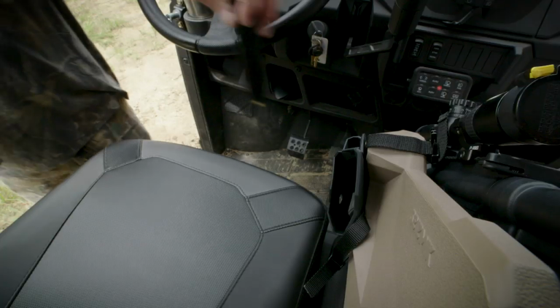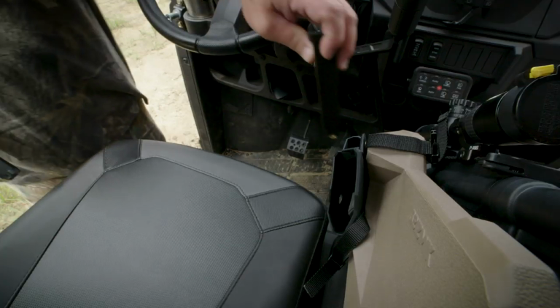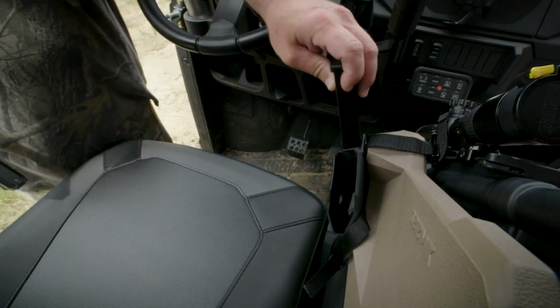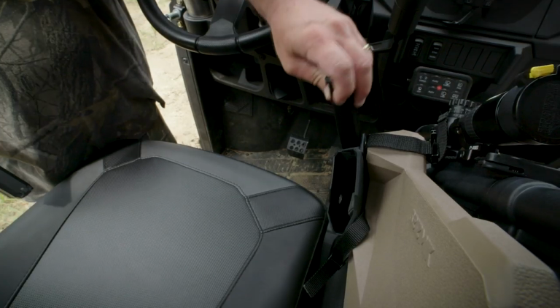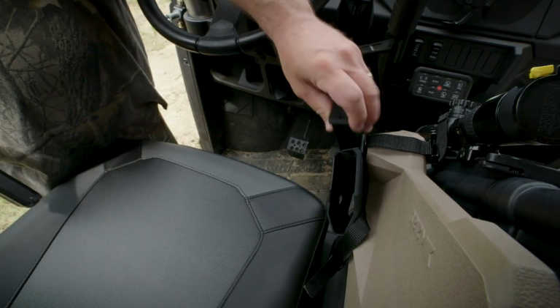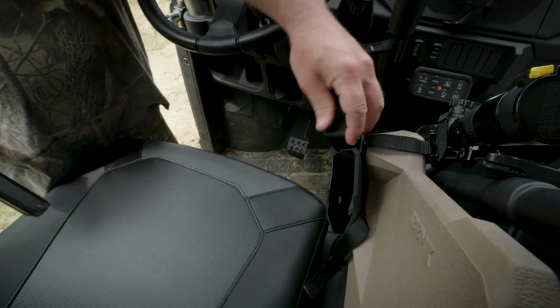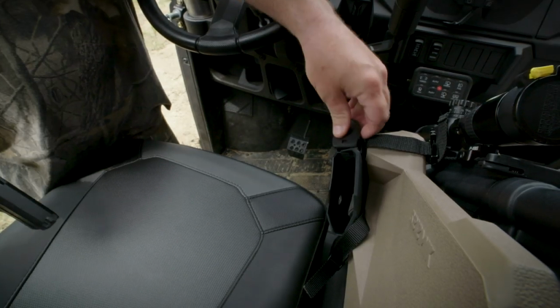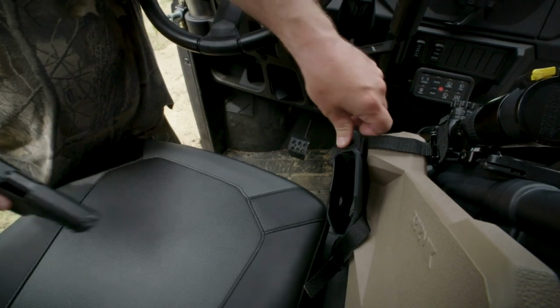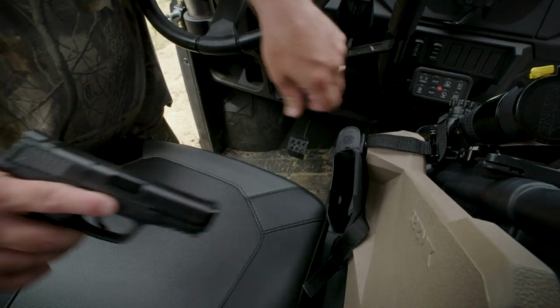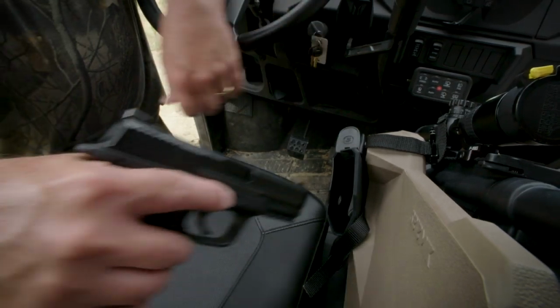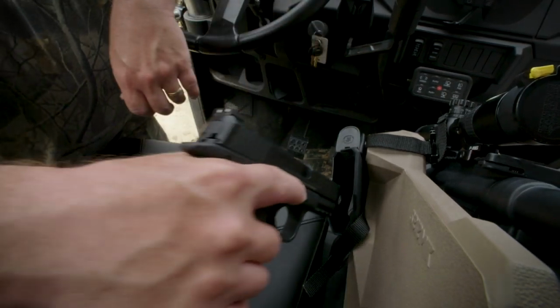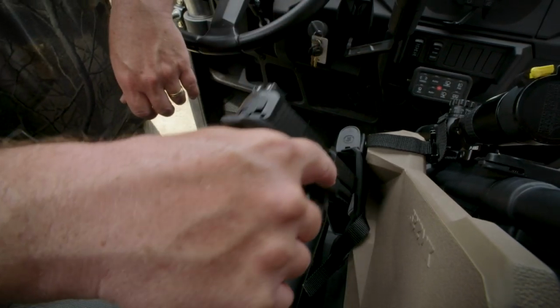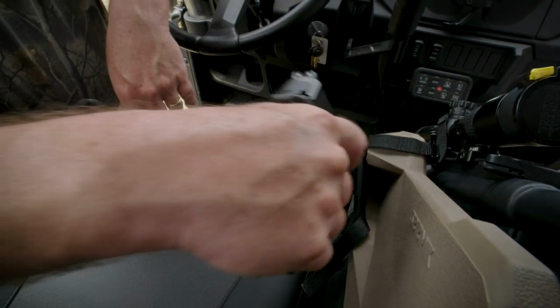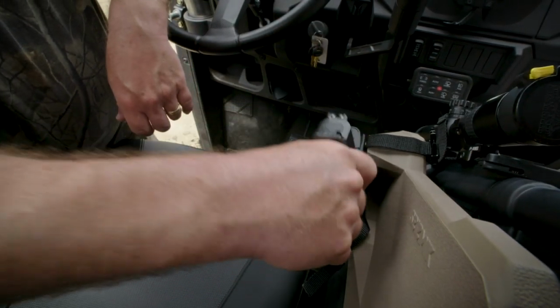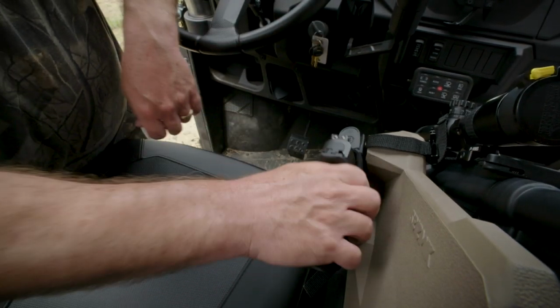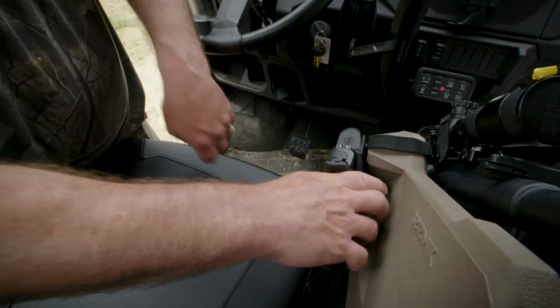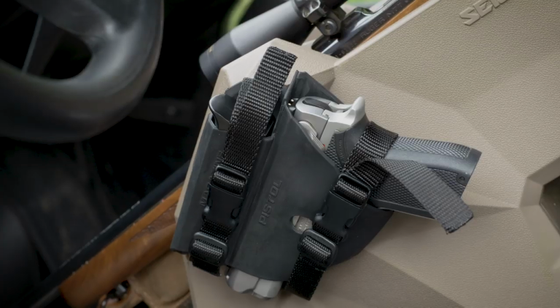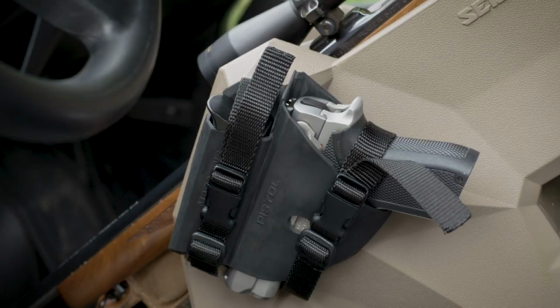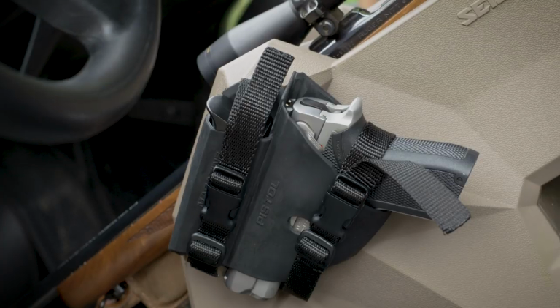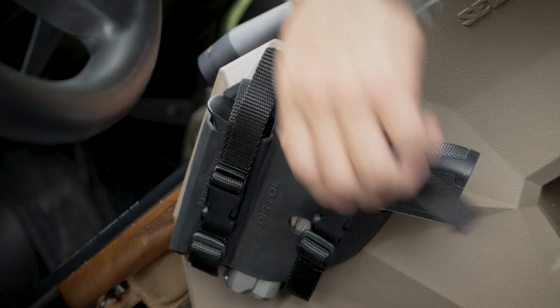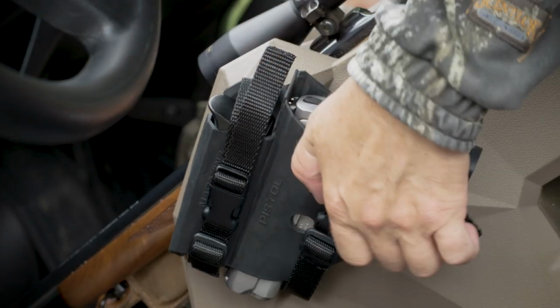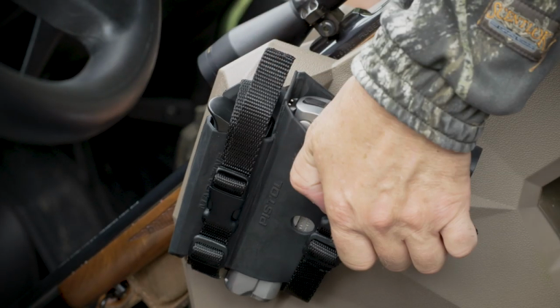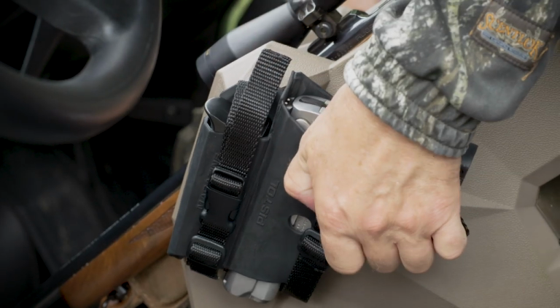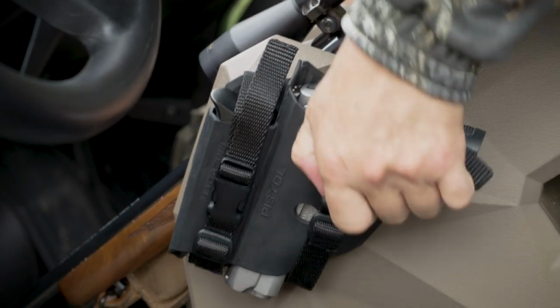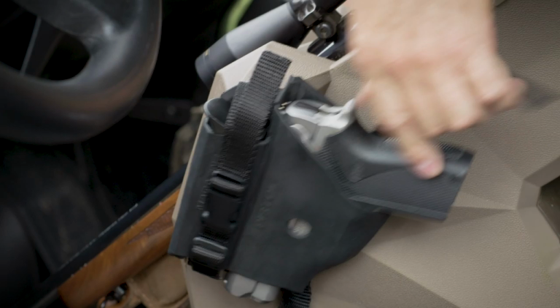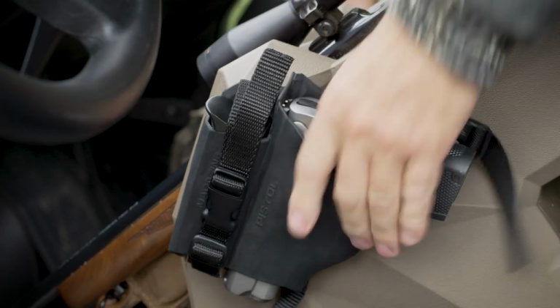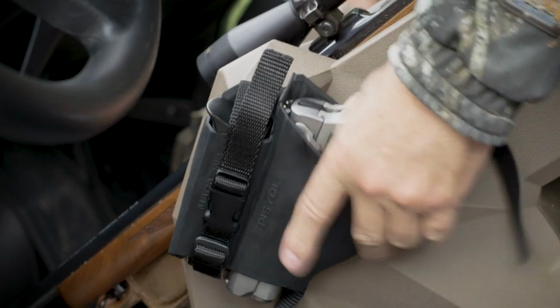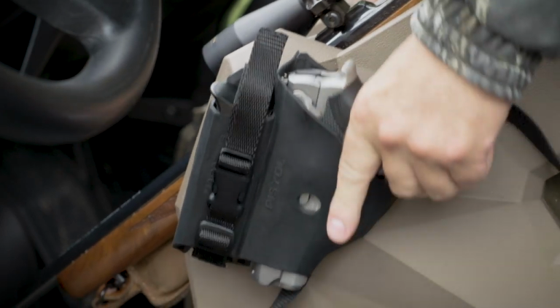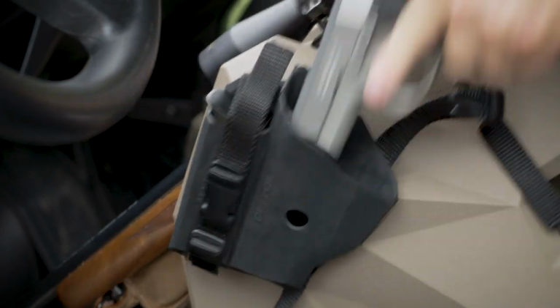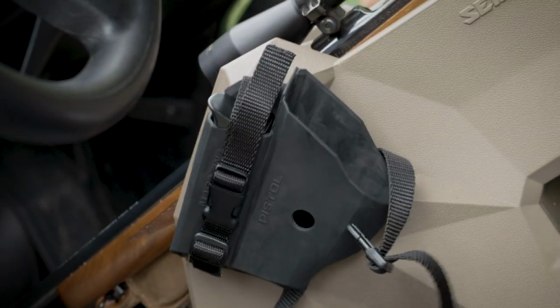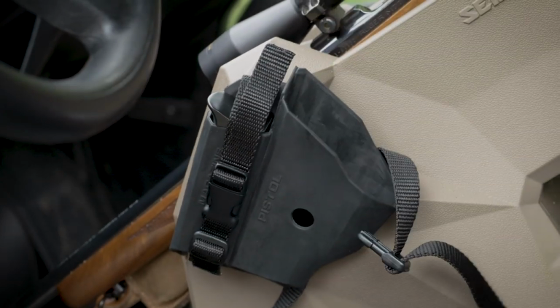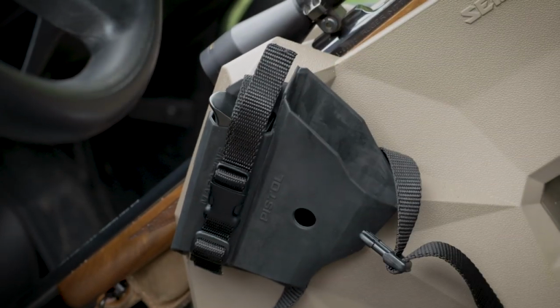With ergonomically designed finger pockets, a secure grasp of the pistol is assured as you remove it in one quick motion.